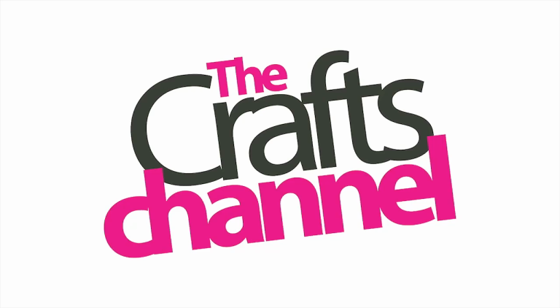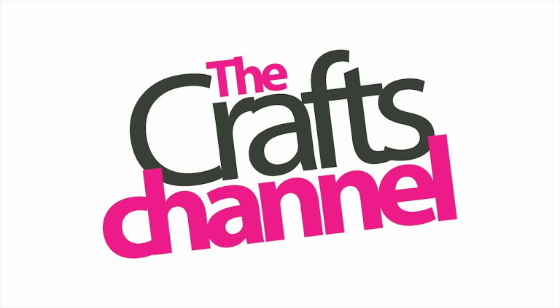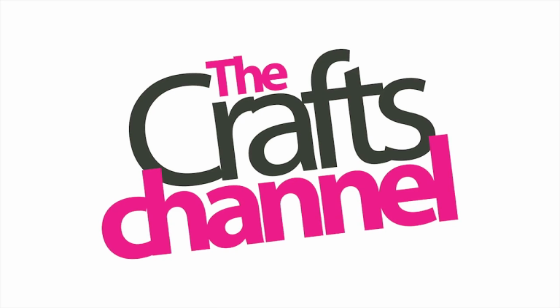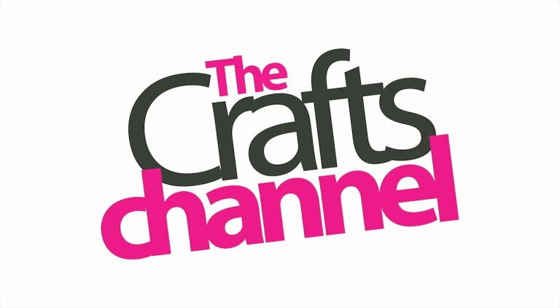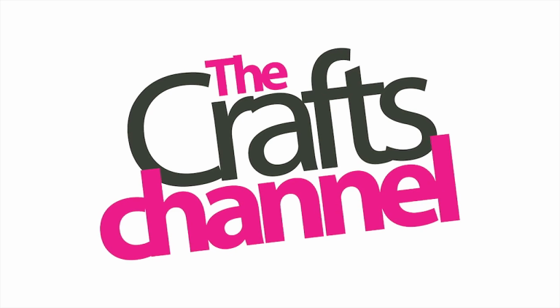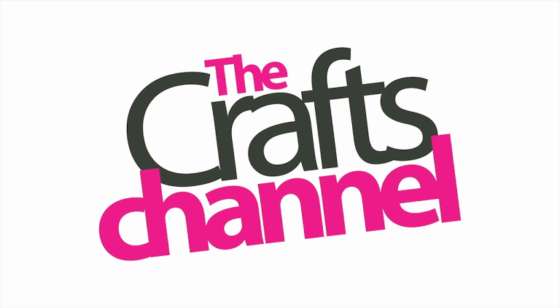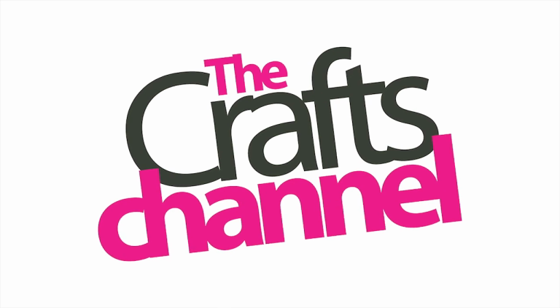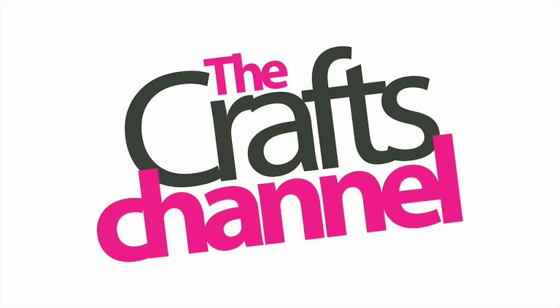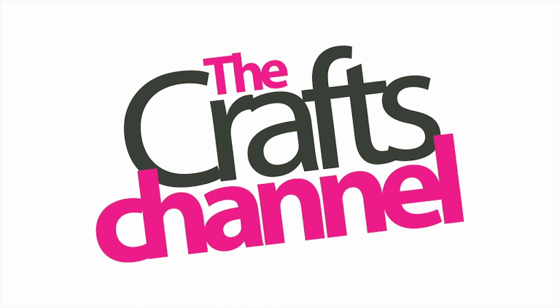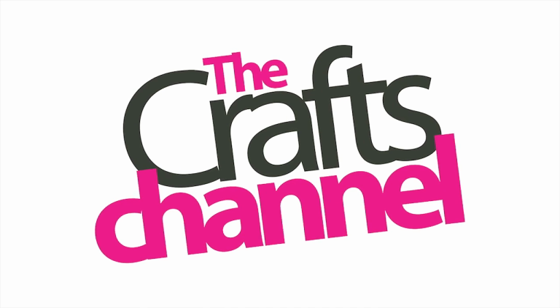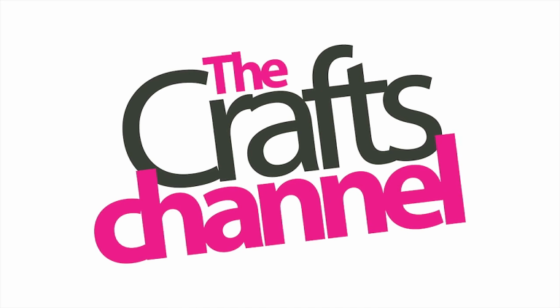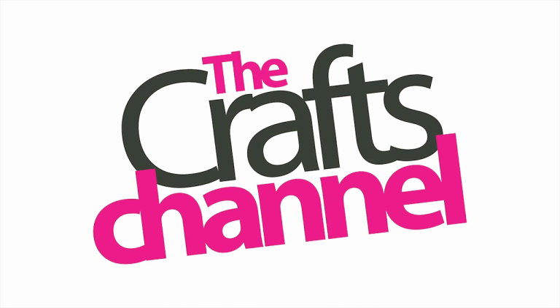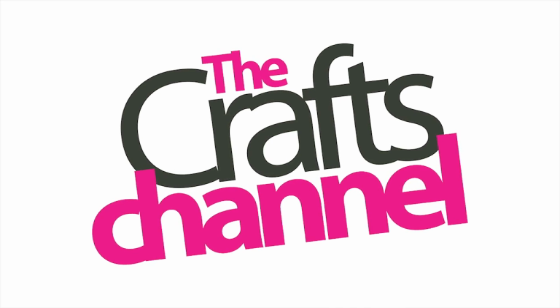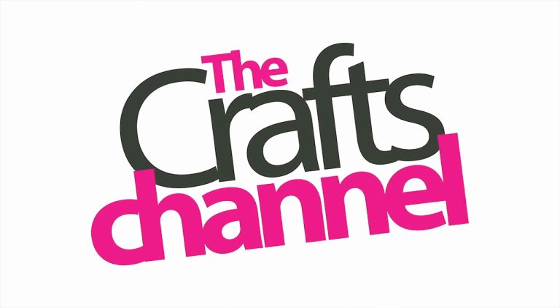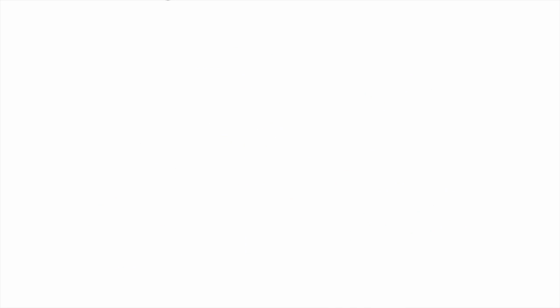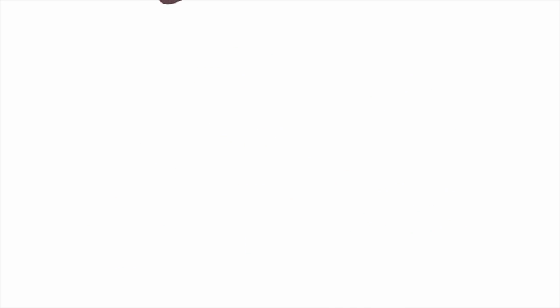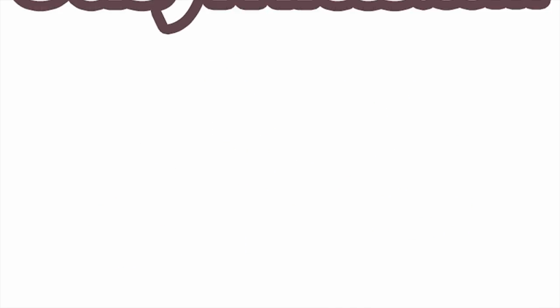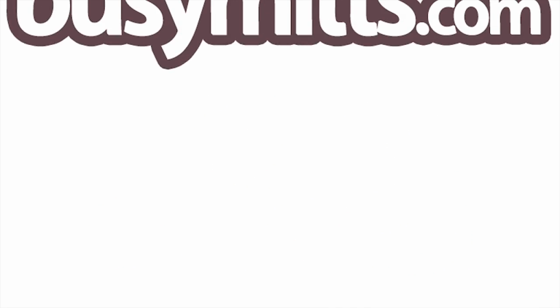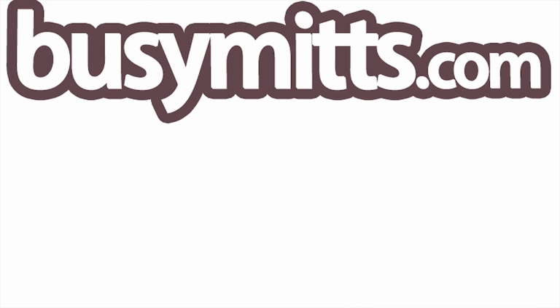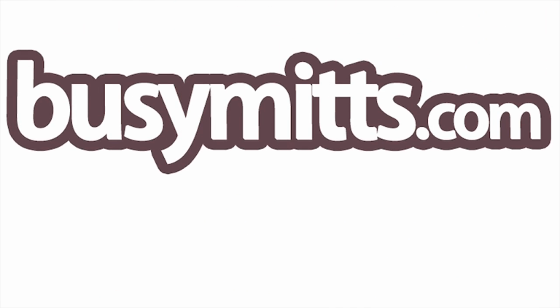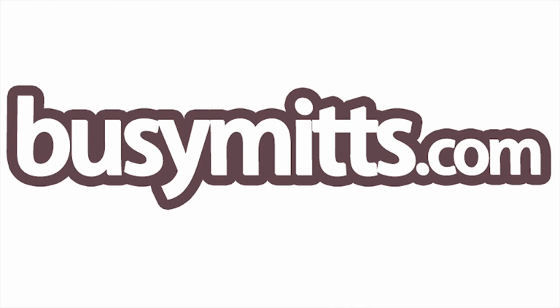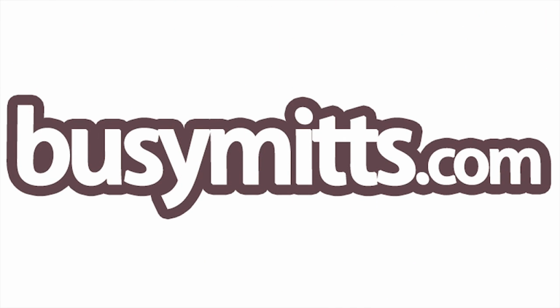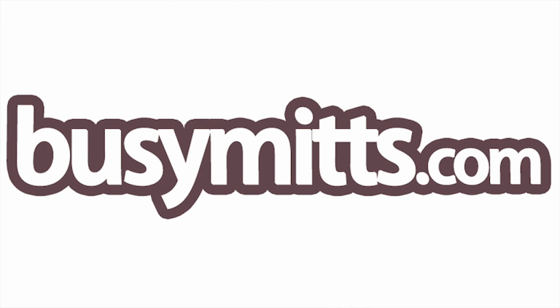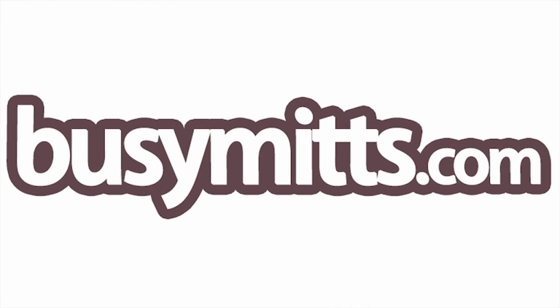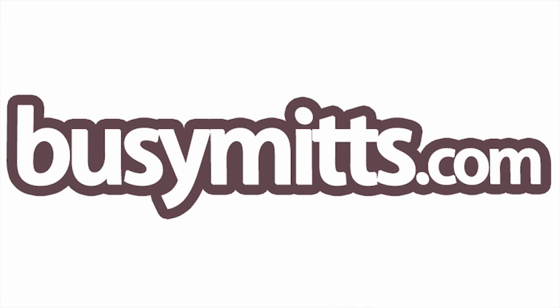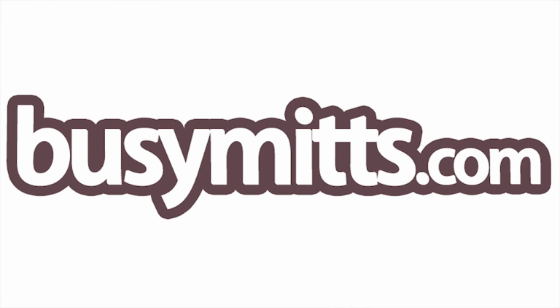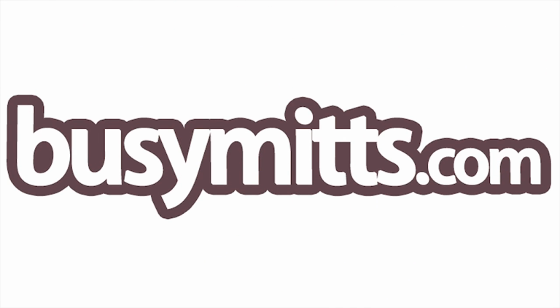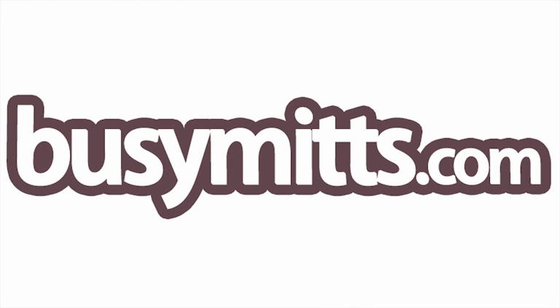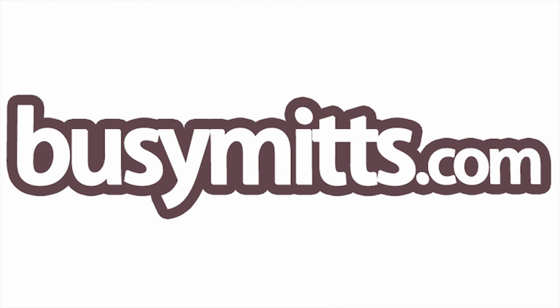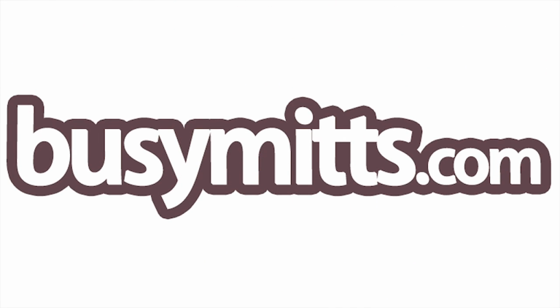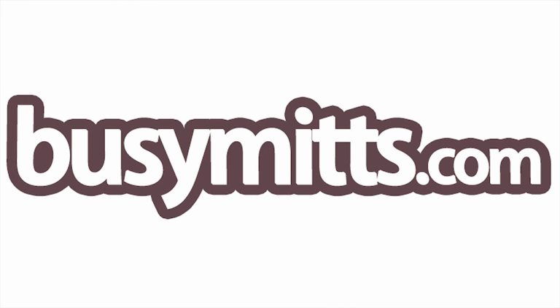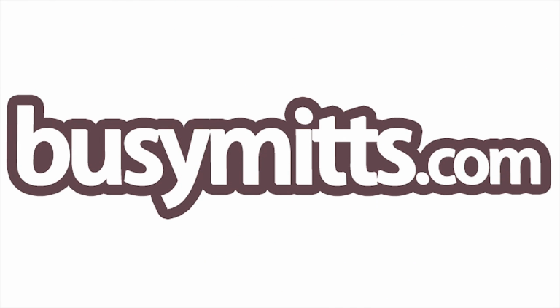This week's demonstration is brought to you in association with BusyMits.com, the online craft social network.